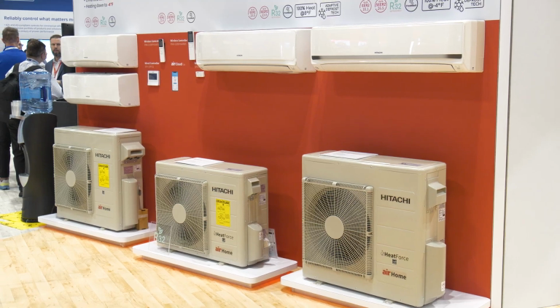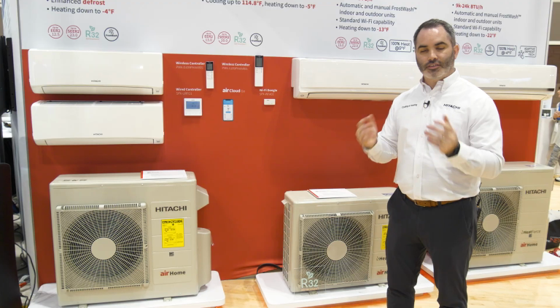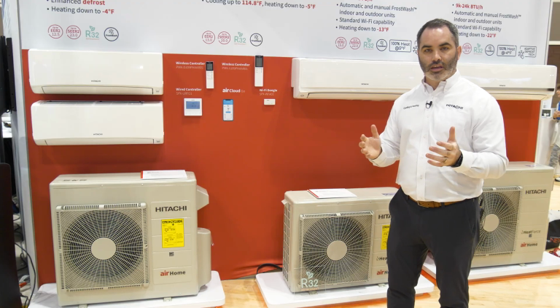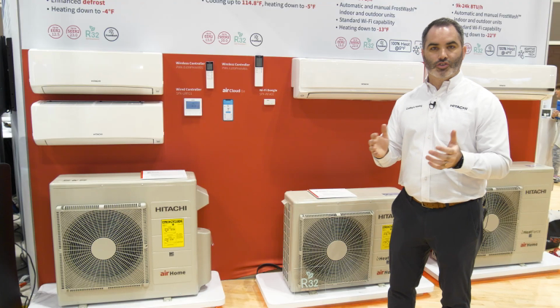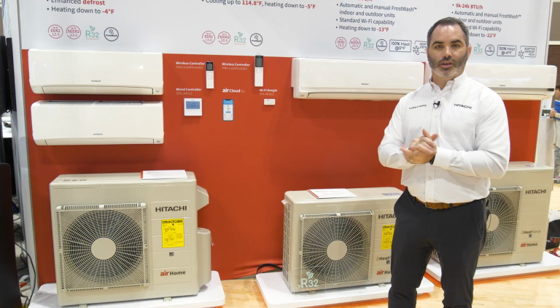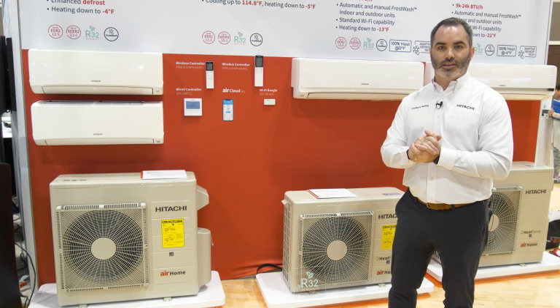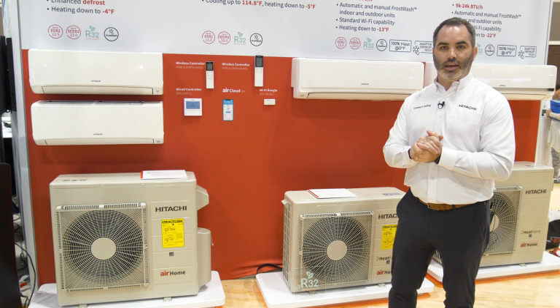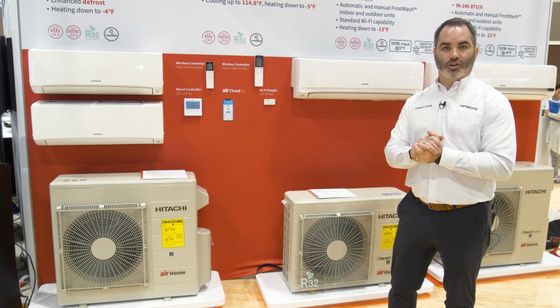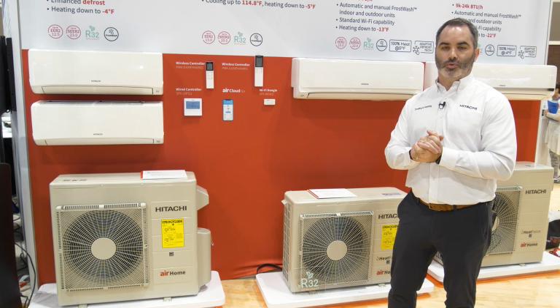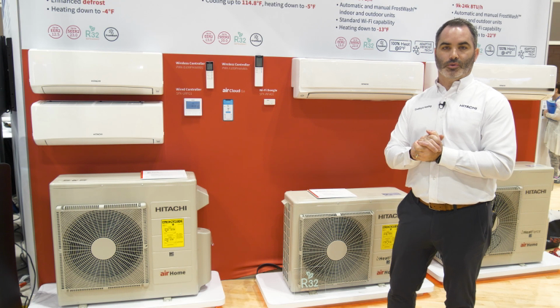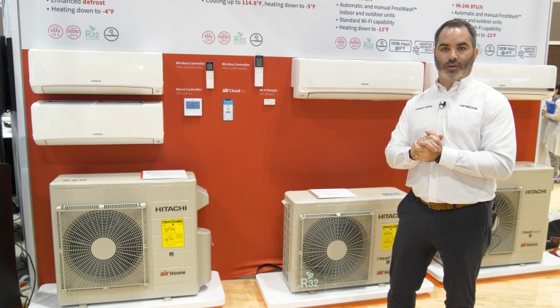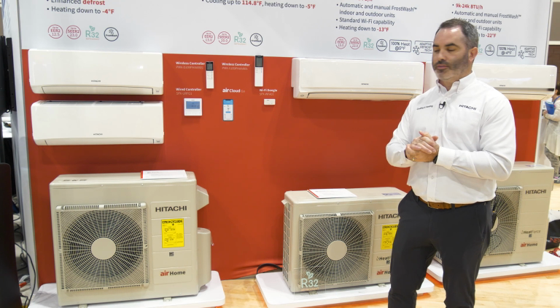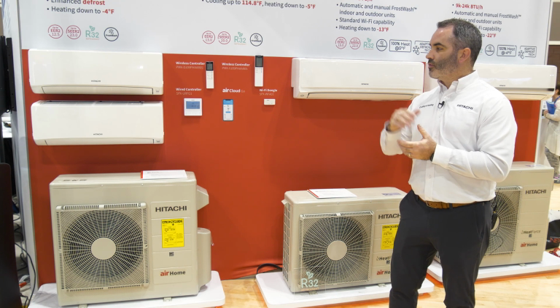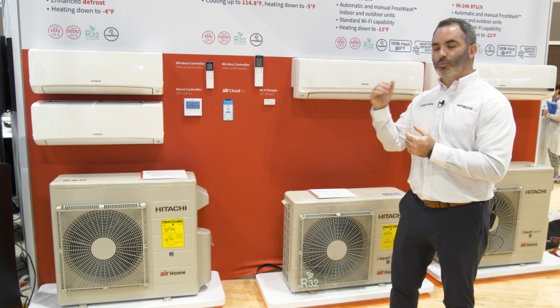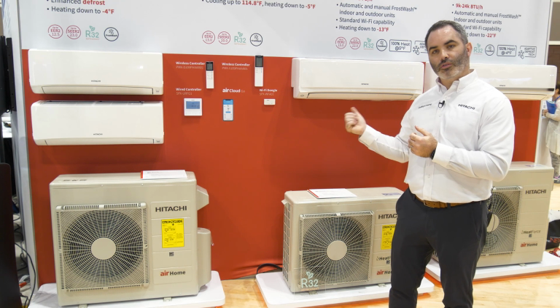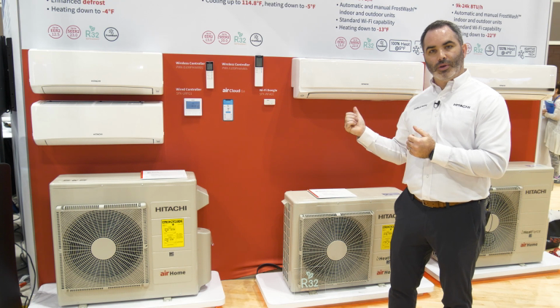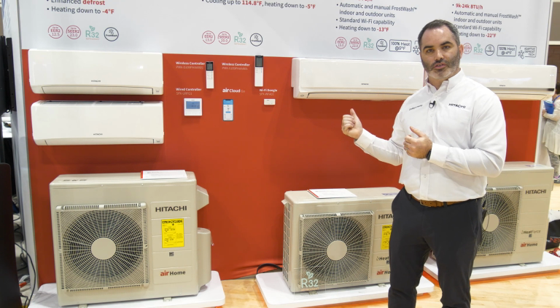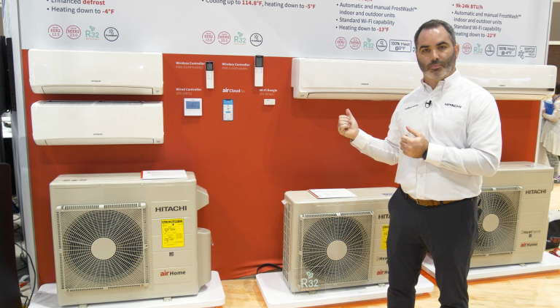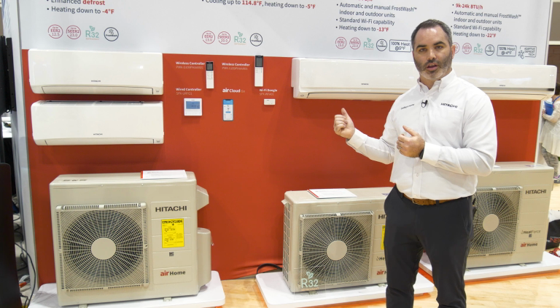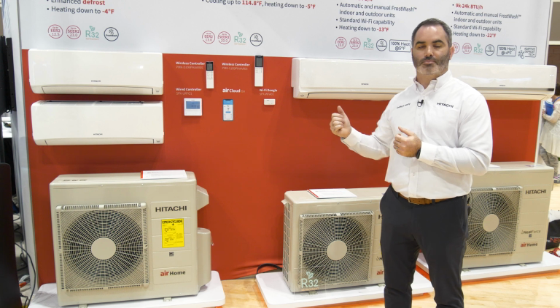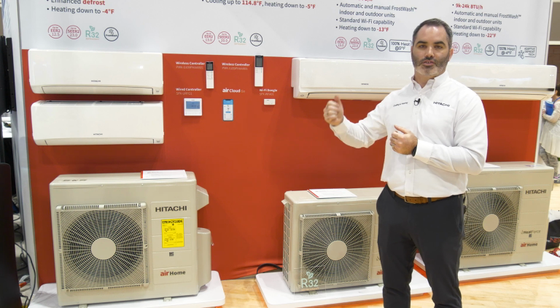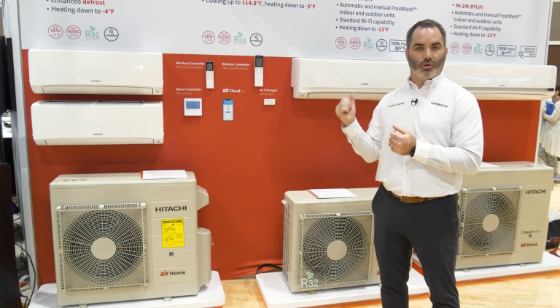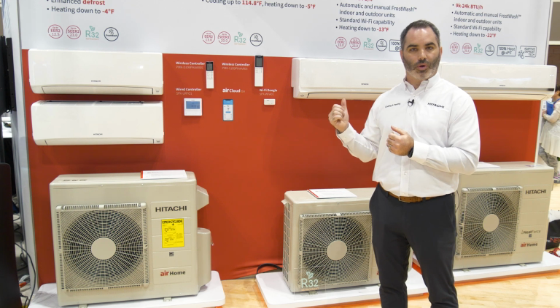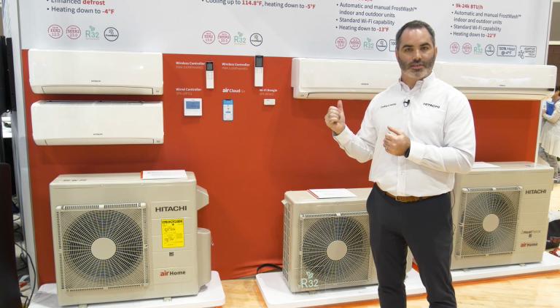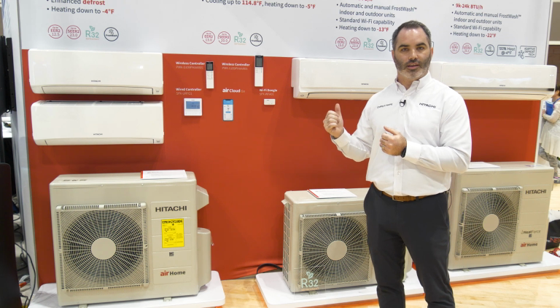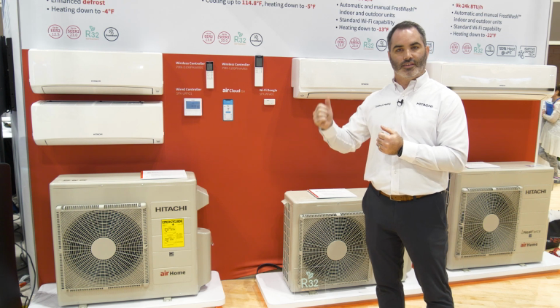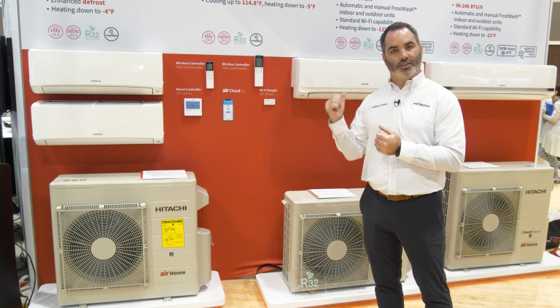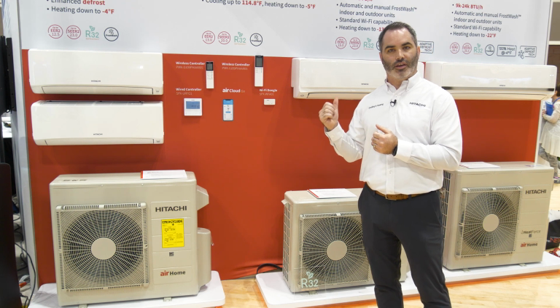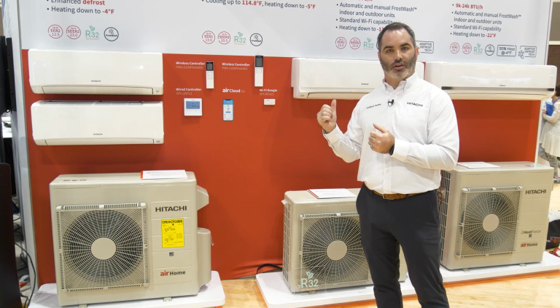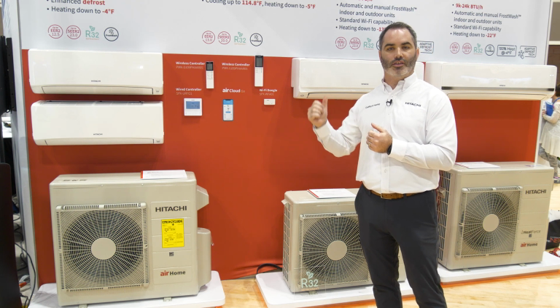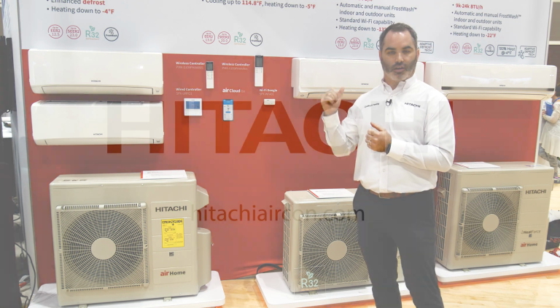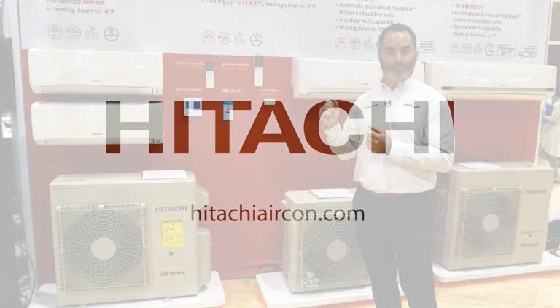Thanks again for joining us at AHR 2025. For more information on our products, please go to our website at hitachiaircon.com.